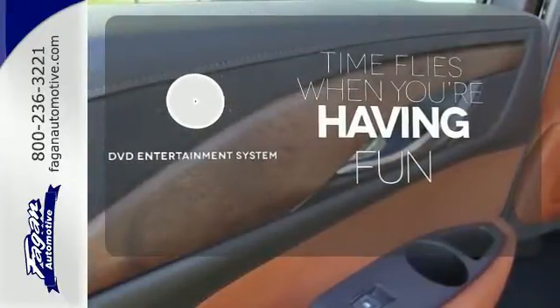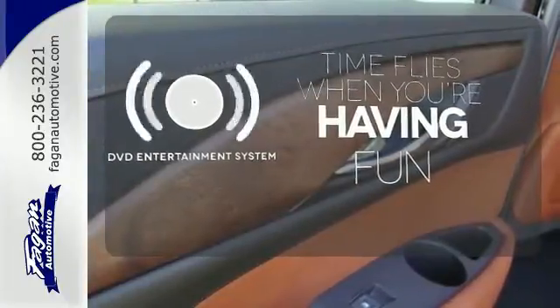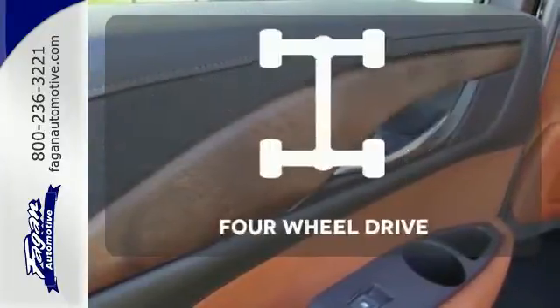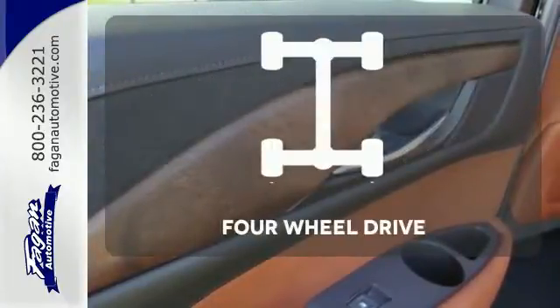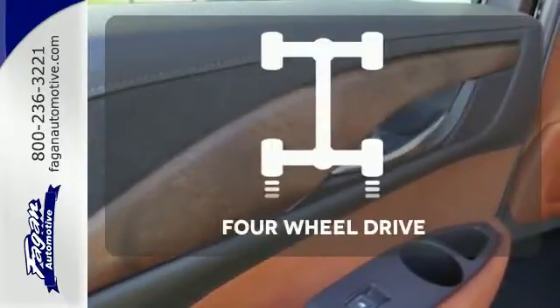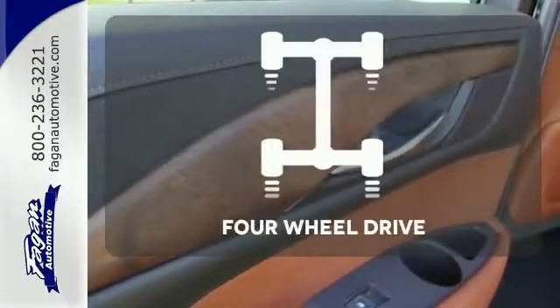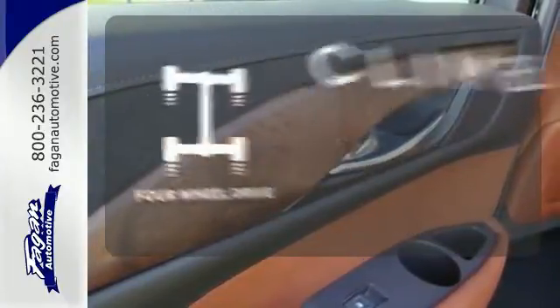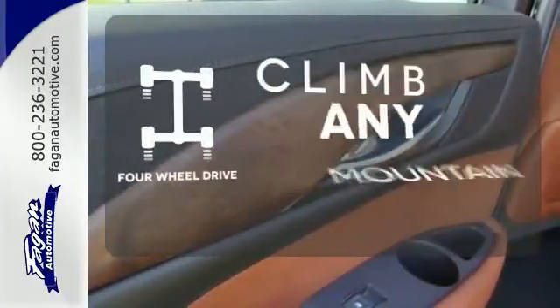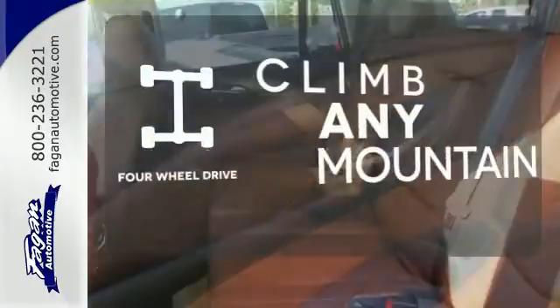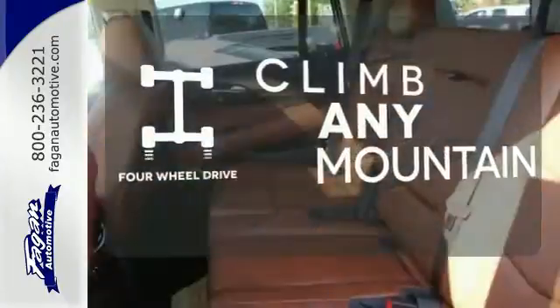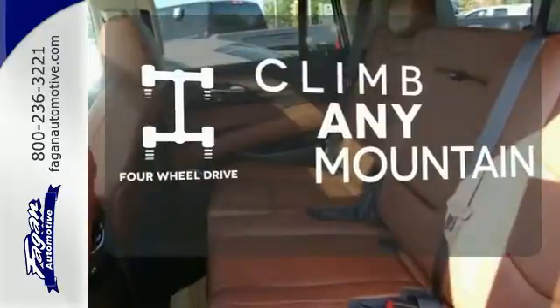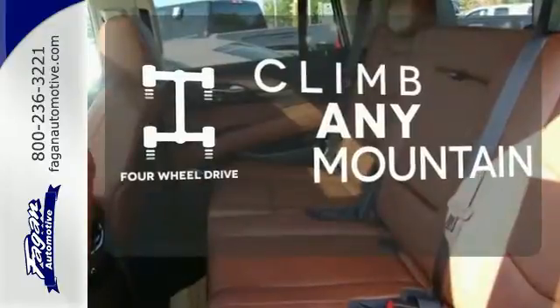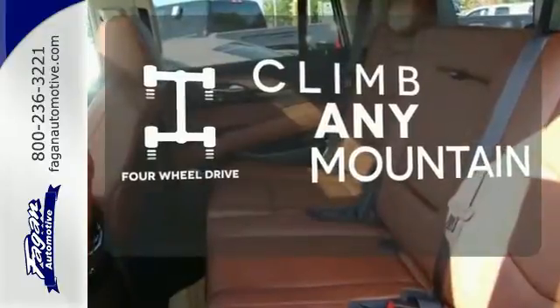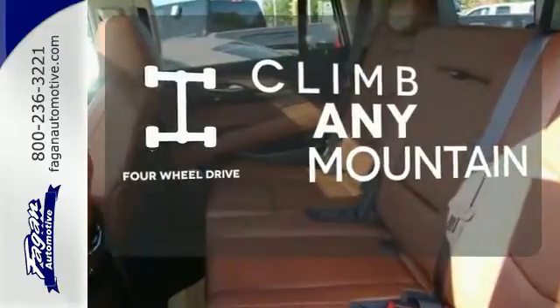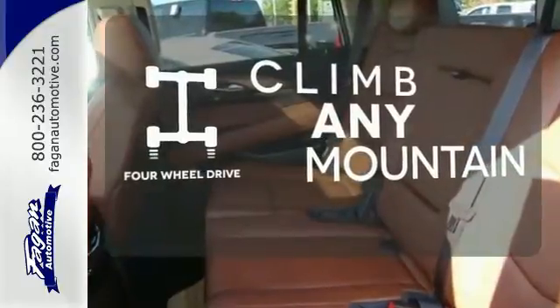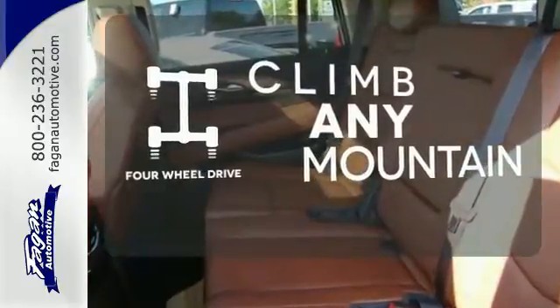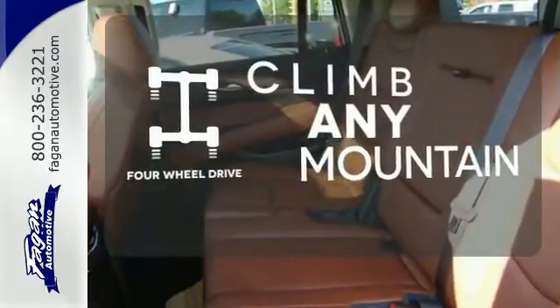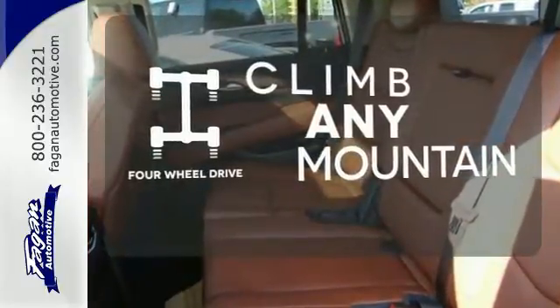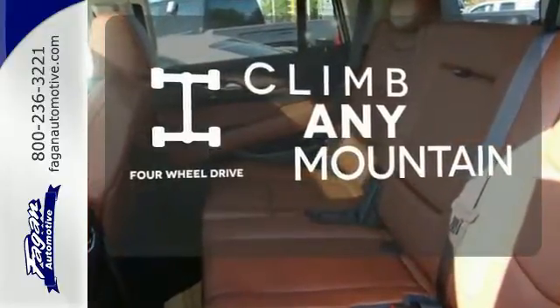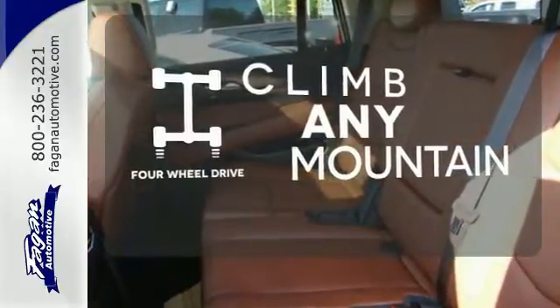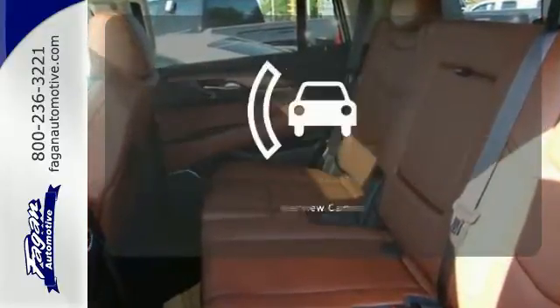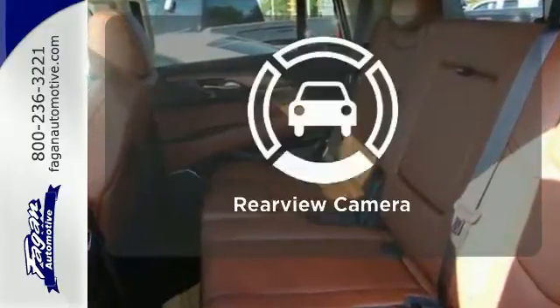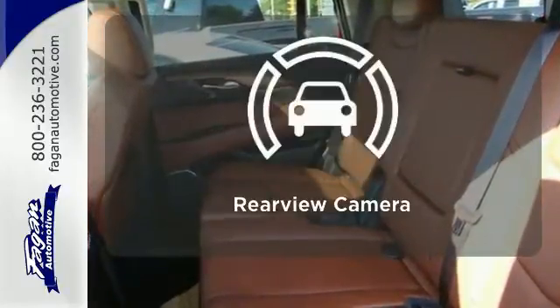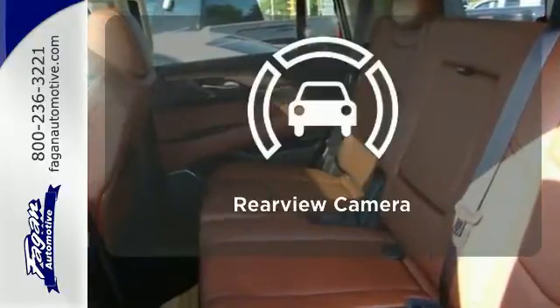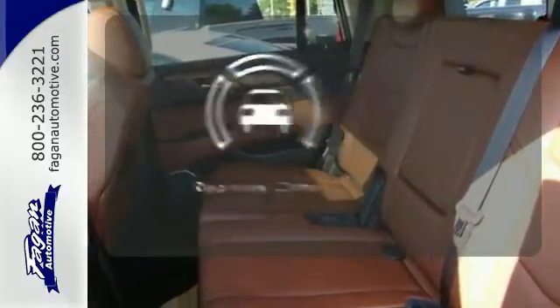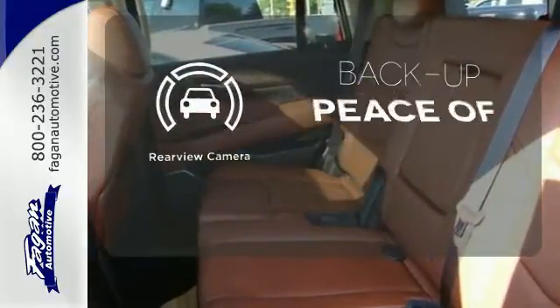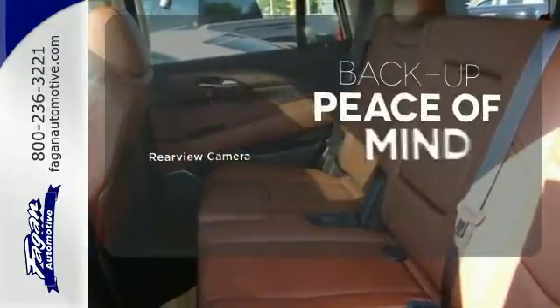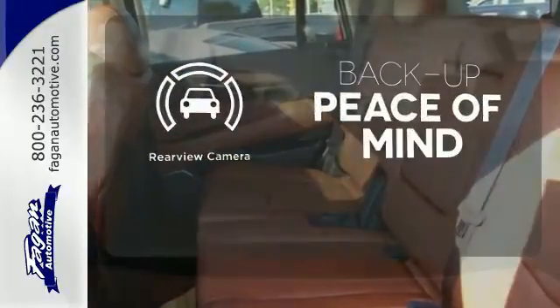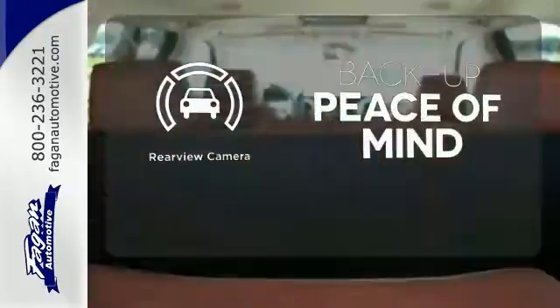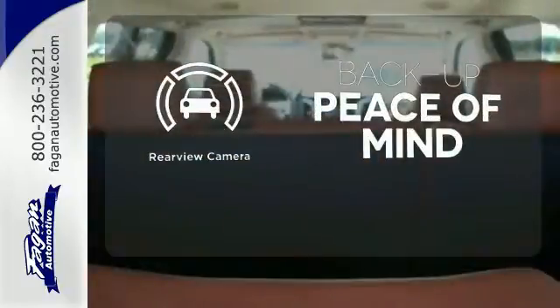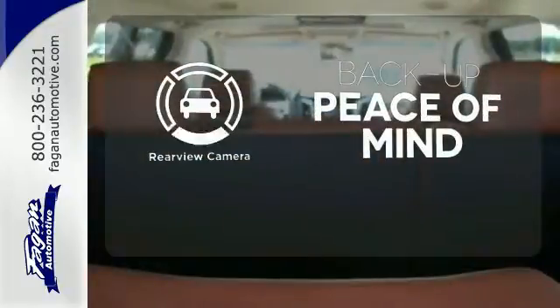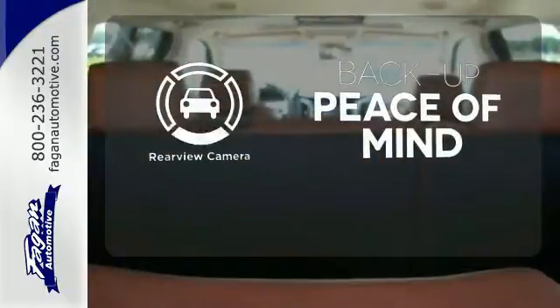With four-wheel drive, you'll never get stuck again. Hindsight is 20-20 with a backup camera.